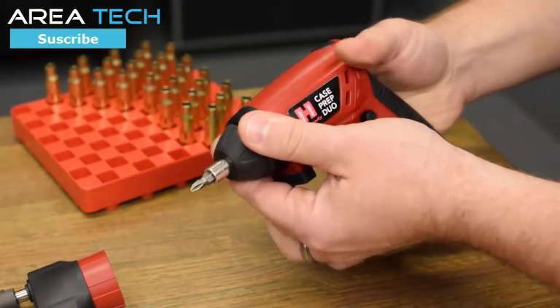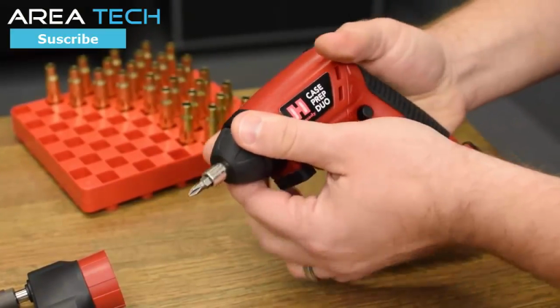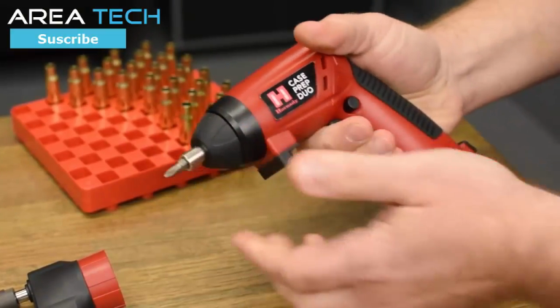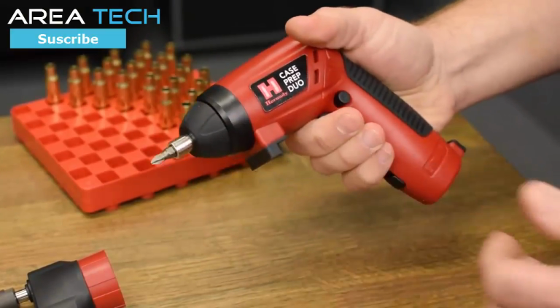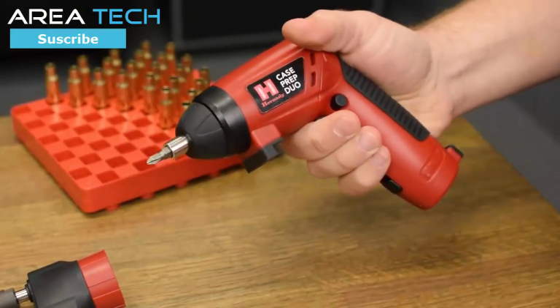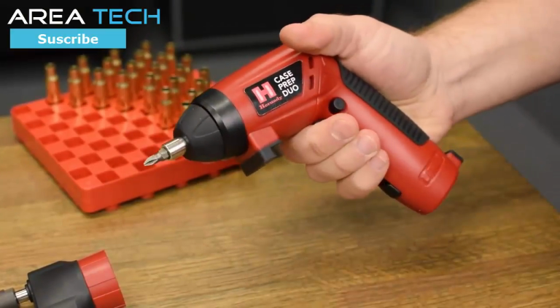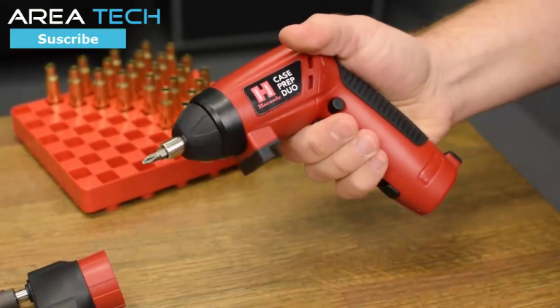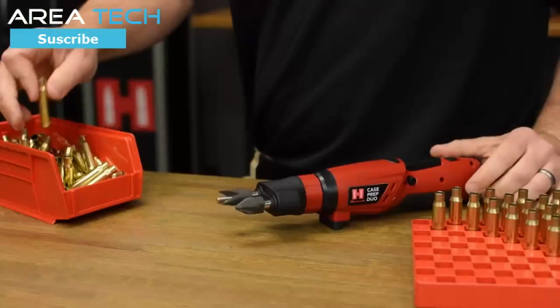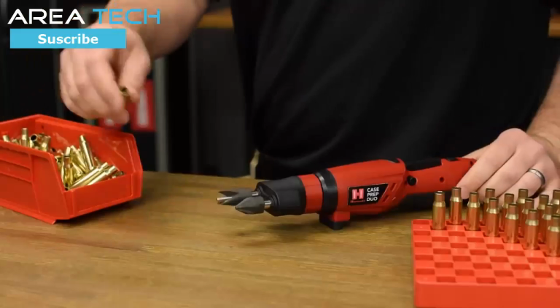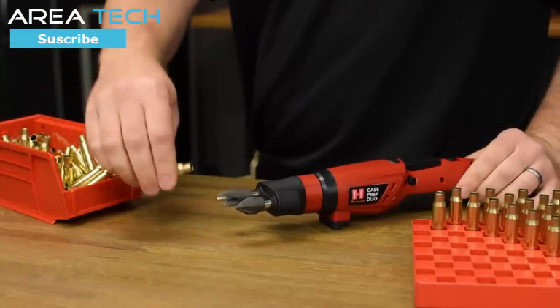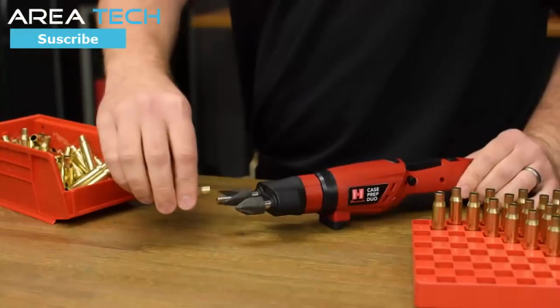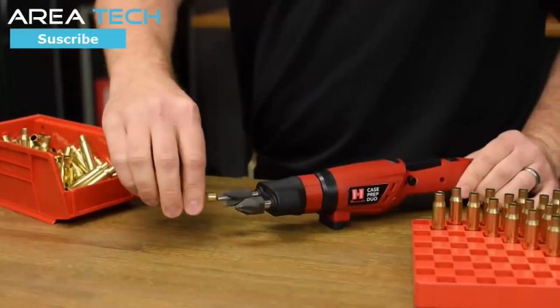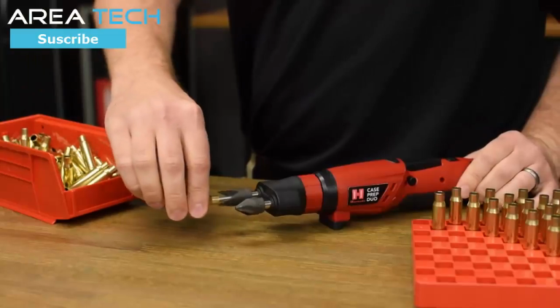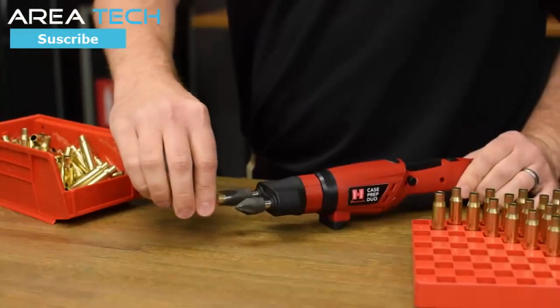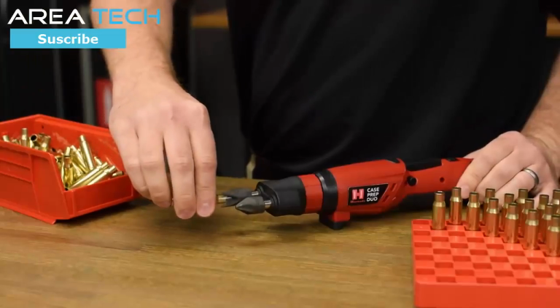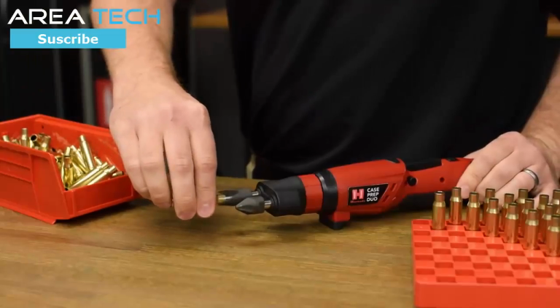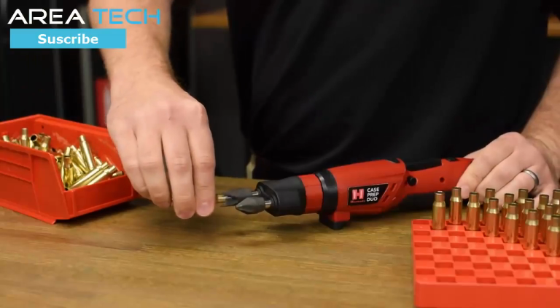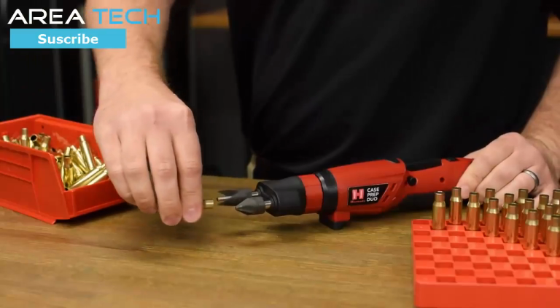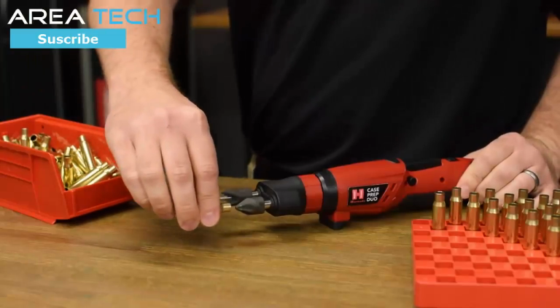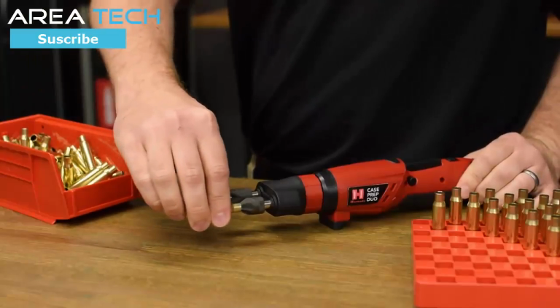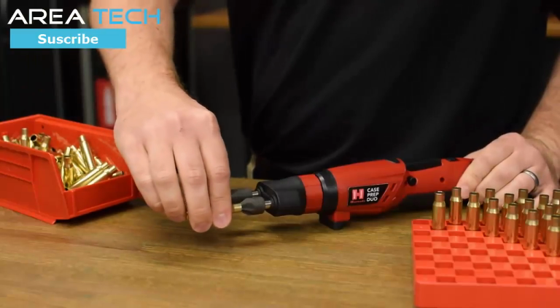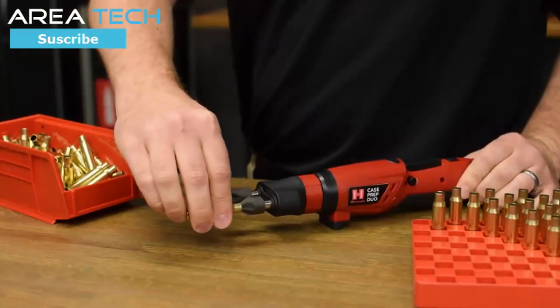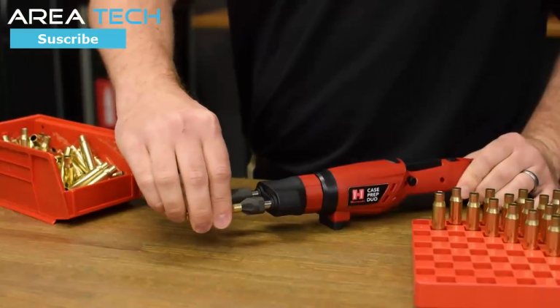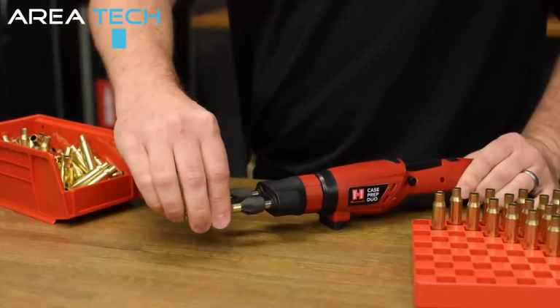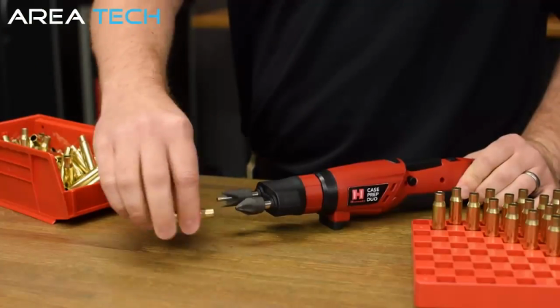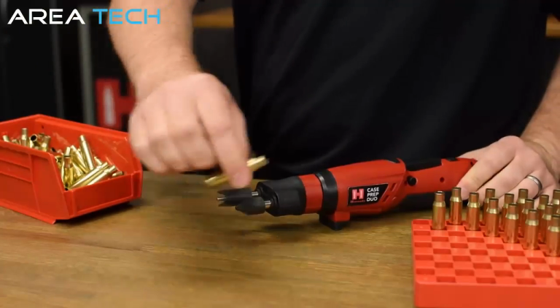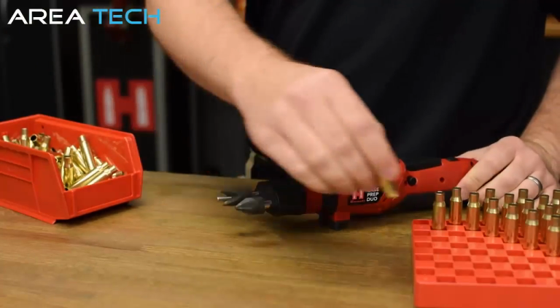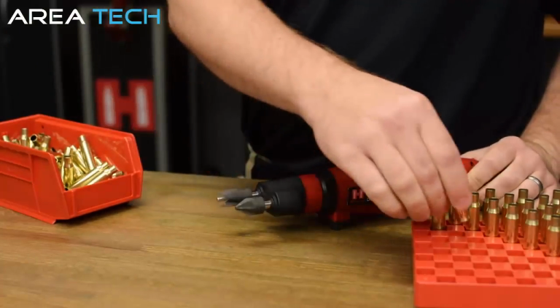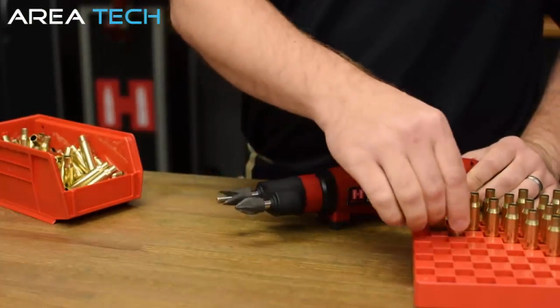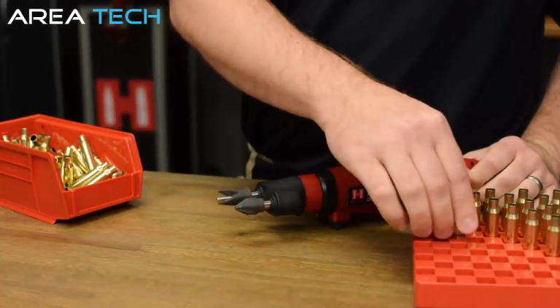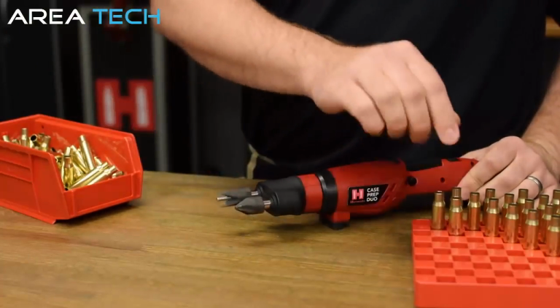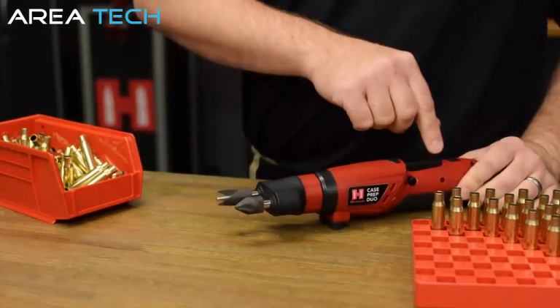Spend less time at the reloading bench and more time shooting — with the Hornady Case Prep Duo.